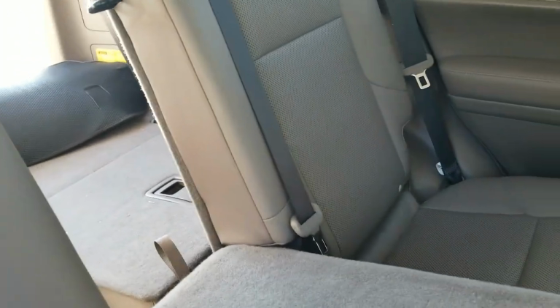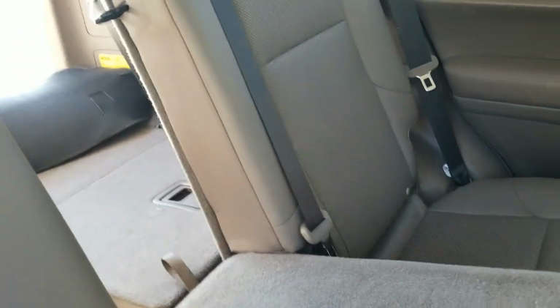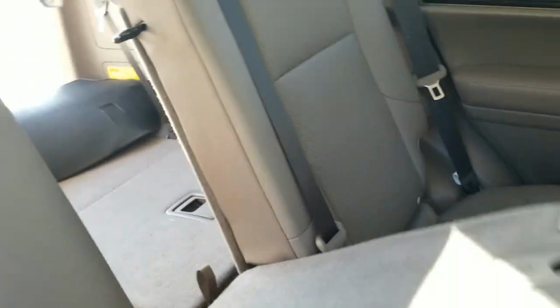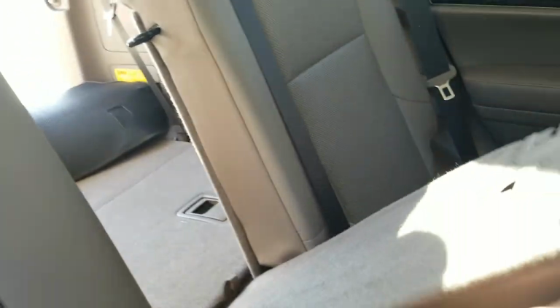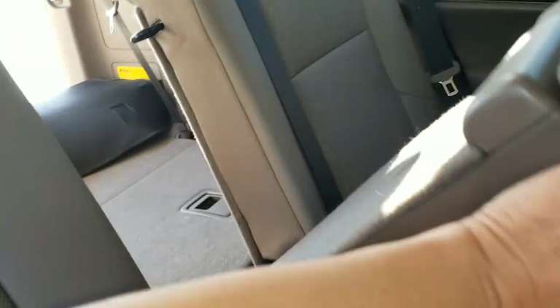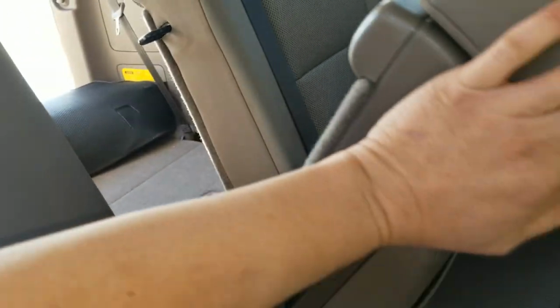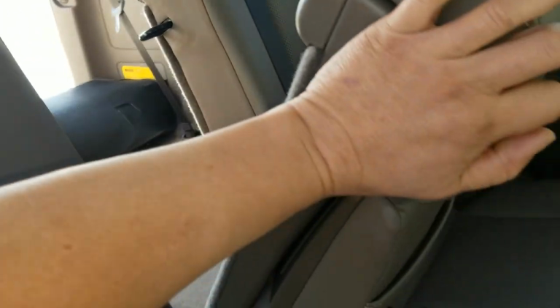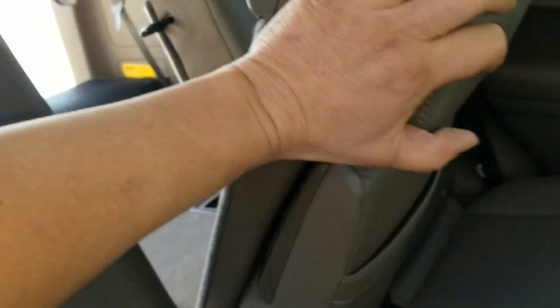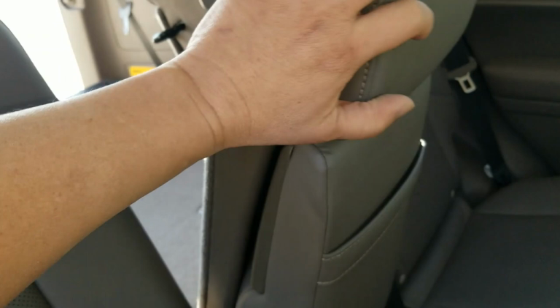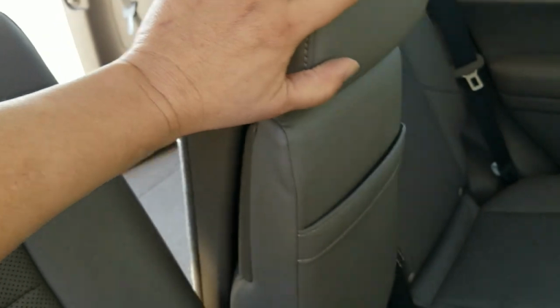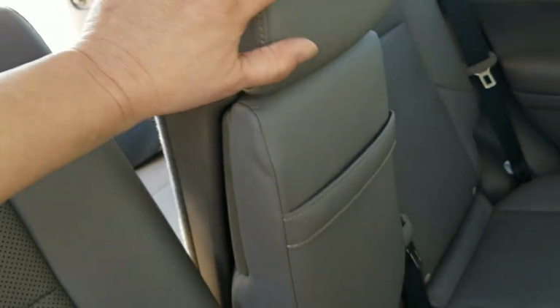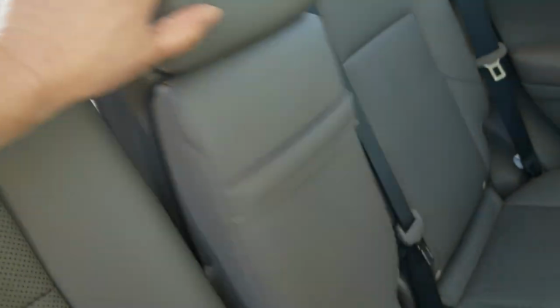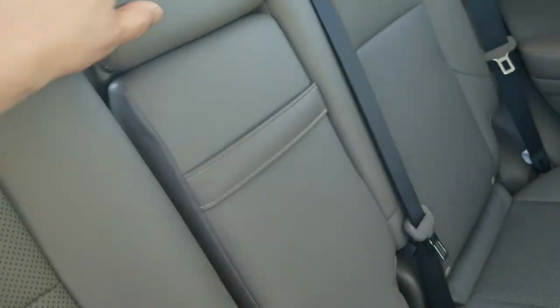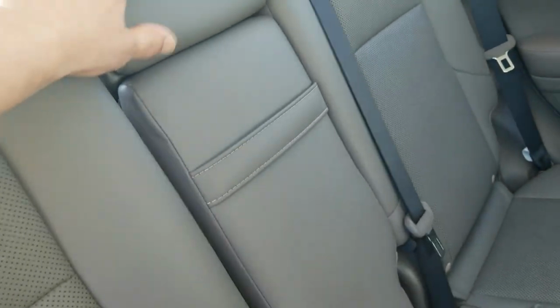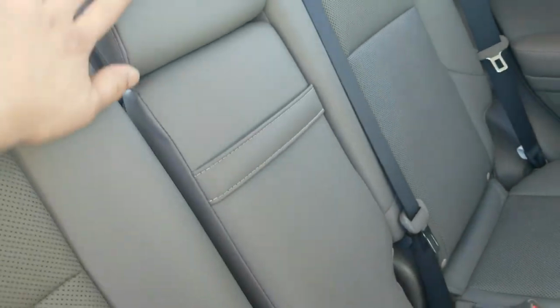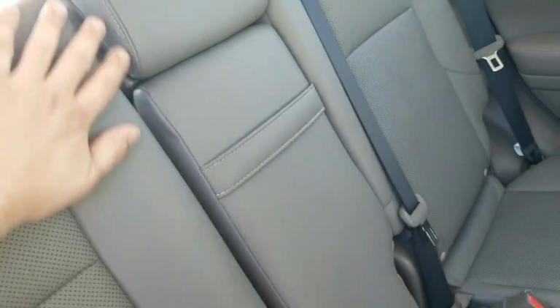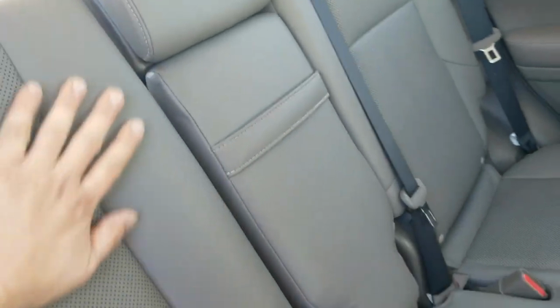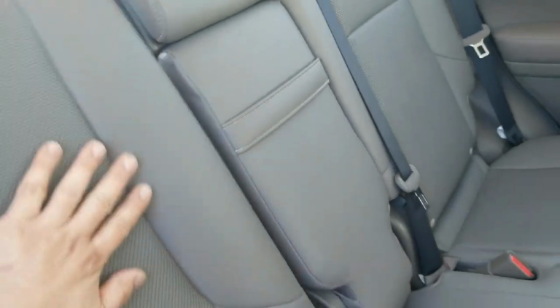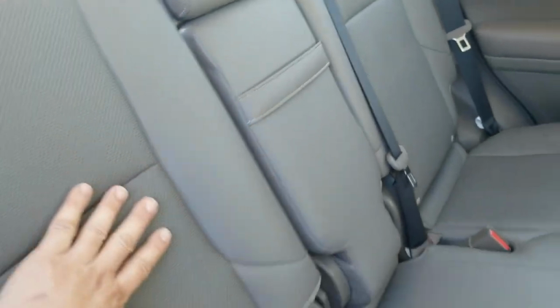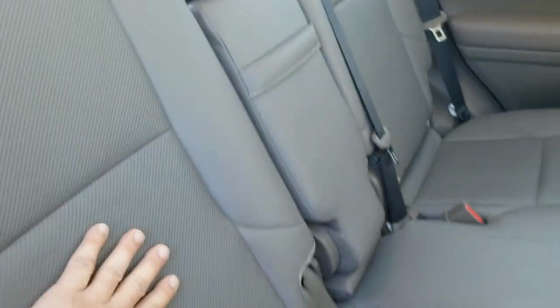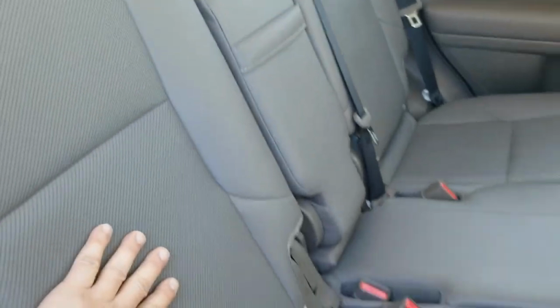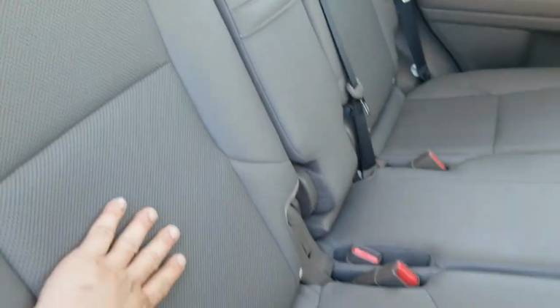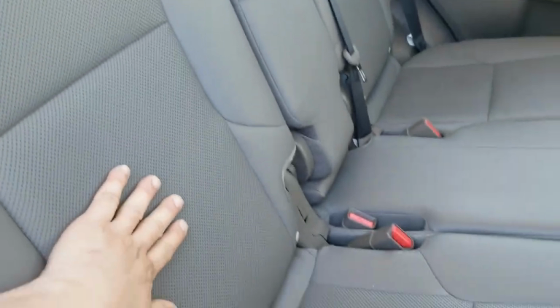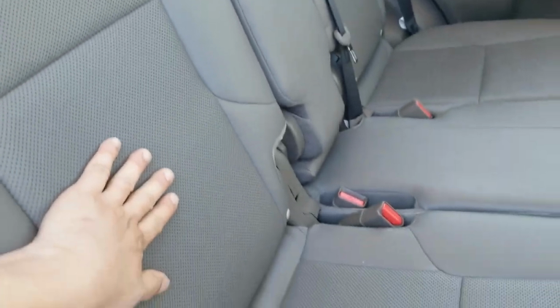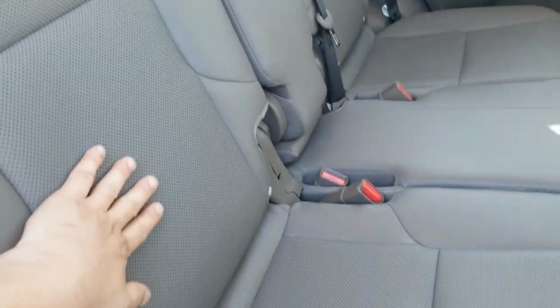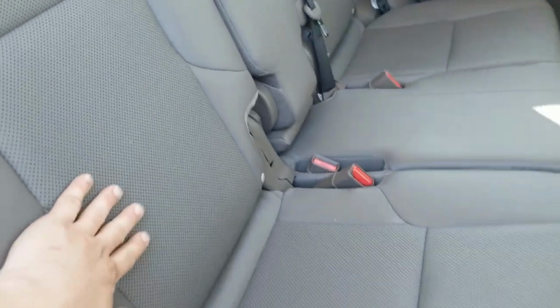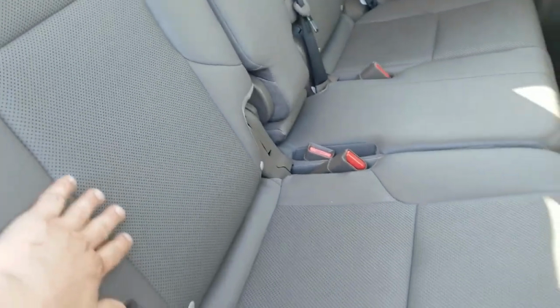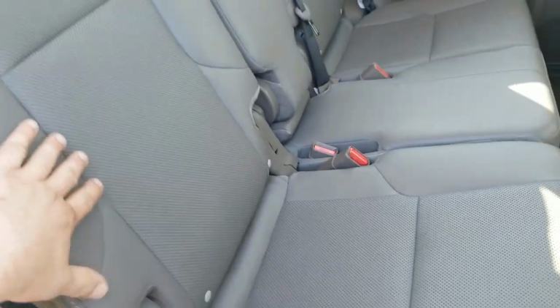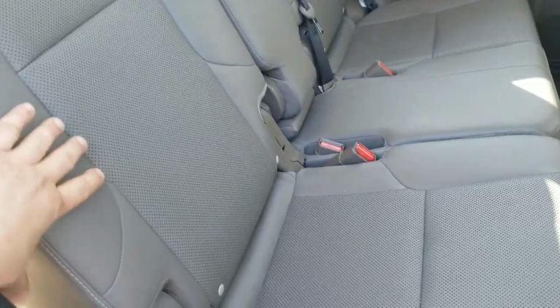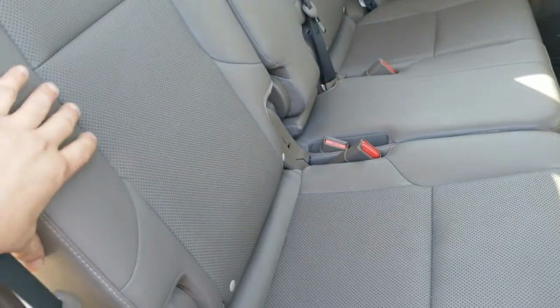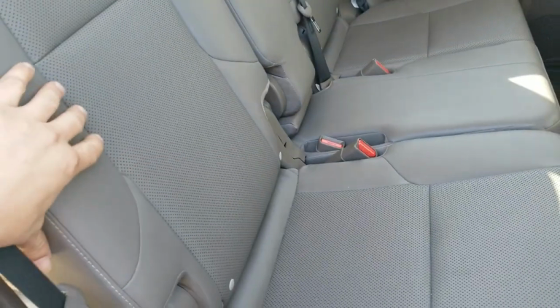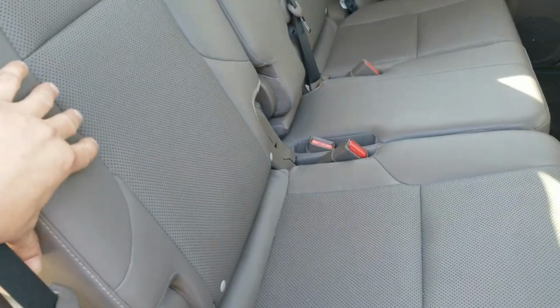Very simple. Well, providing they're wearing socks and not shoes — not to get all over your Lexus leather or anything.